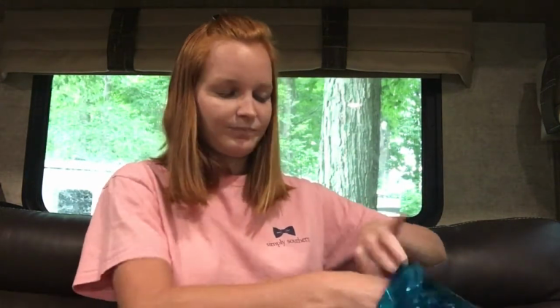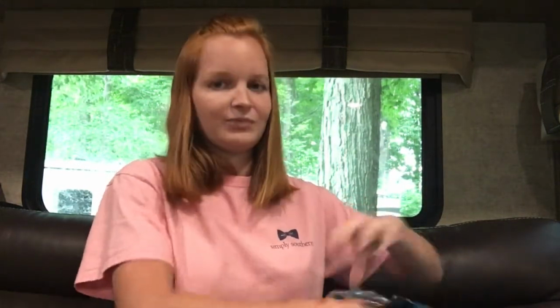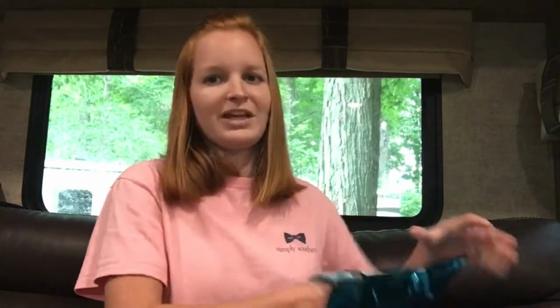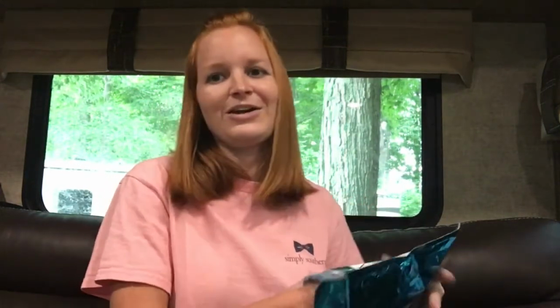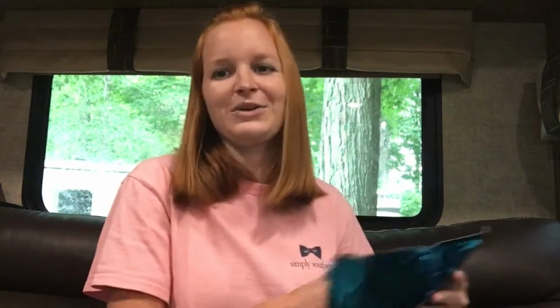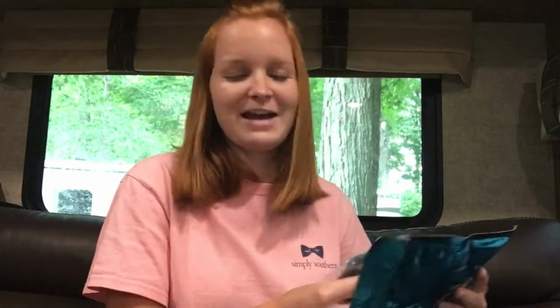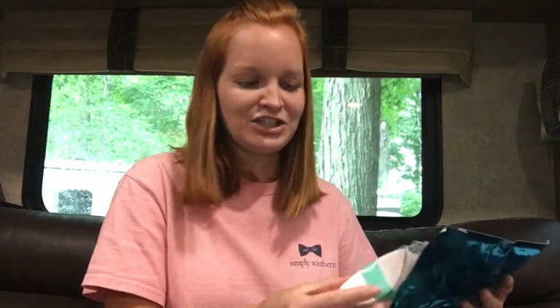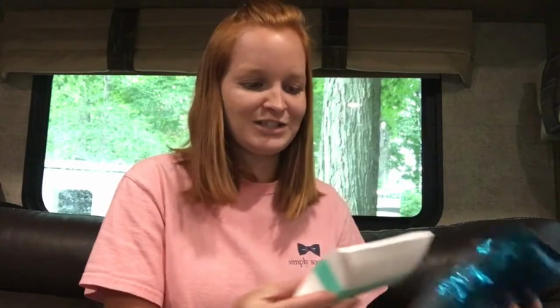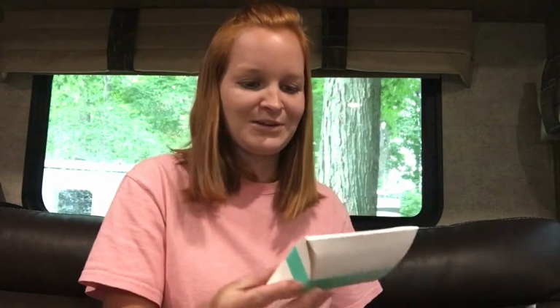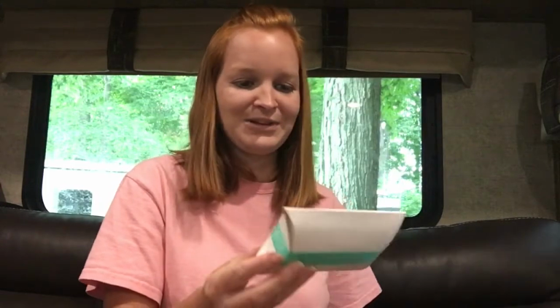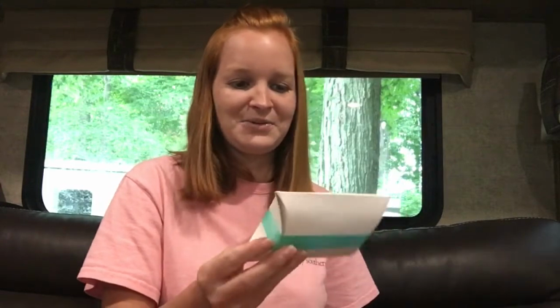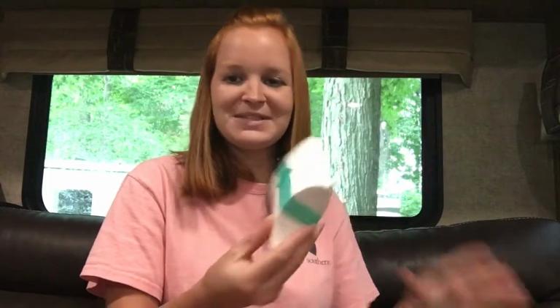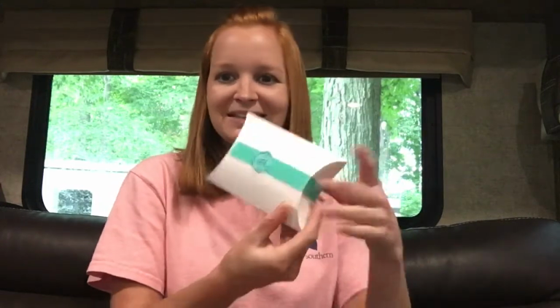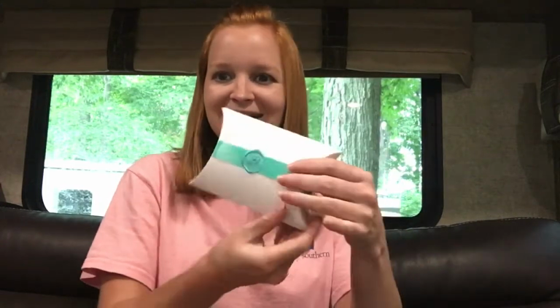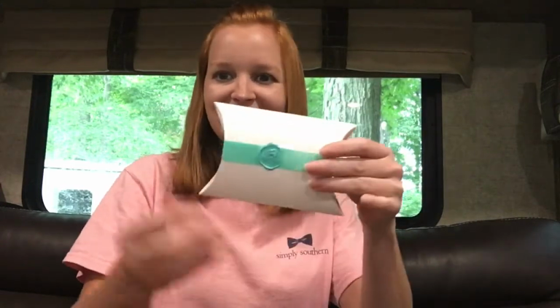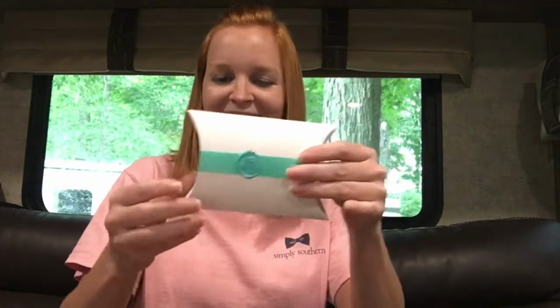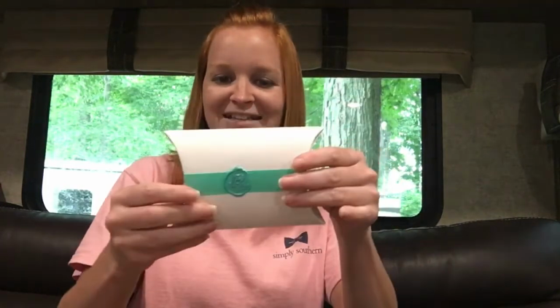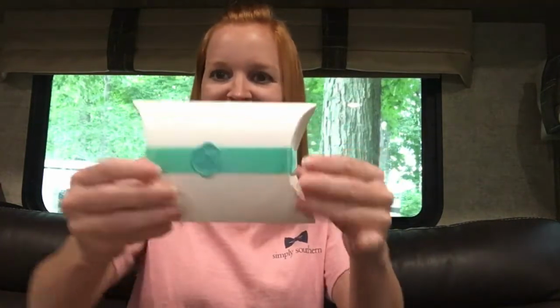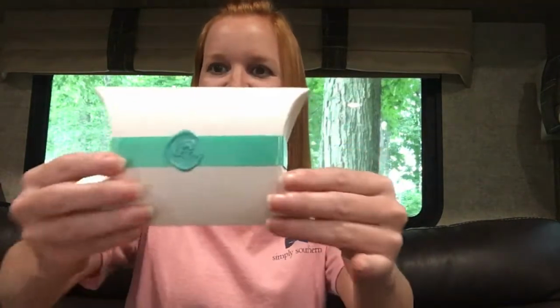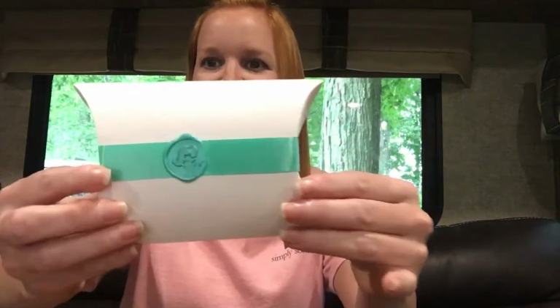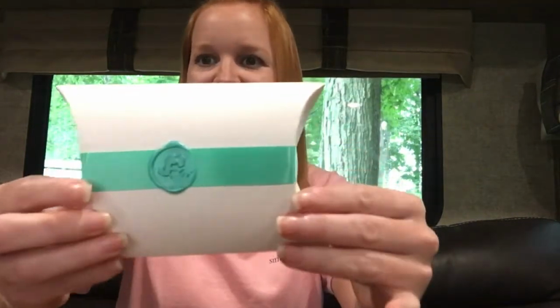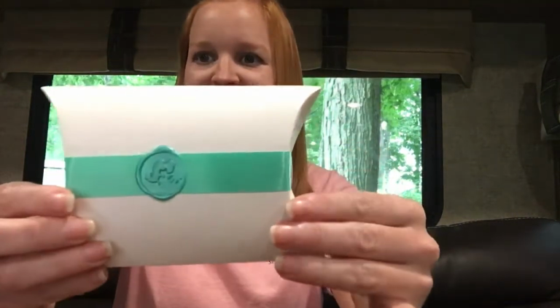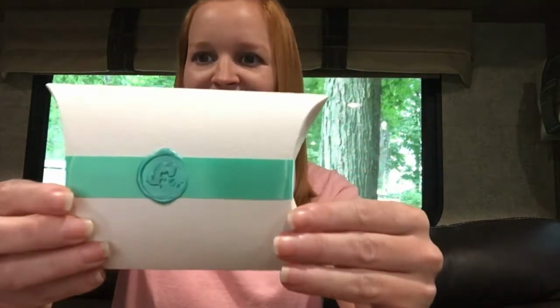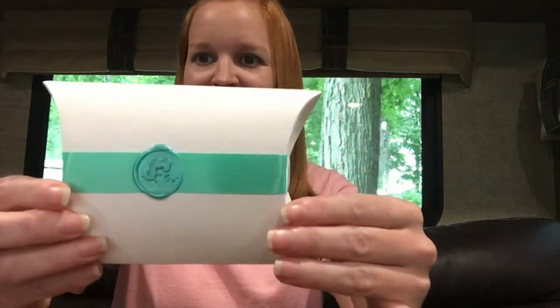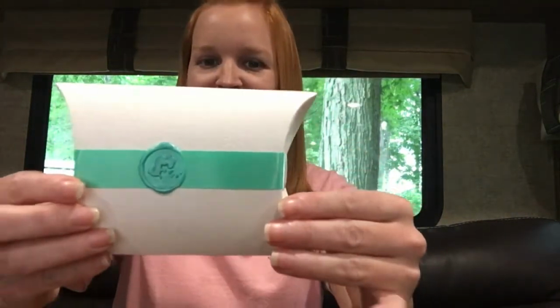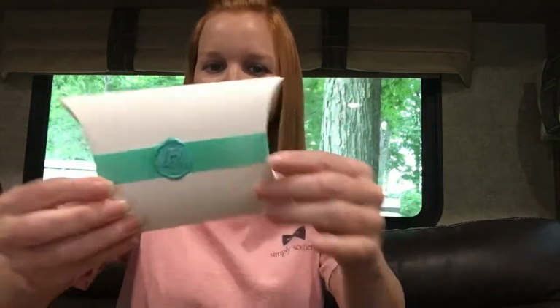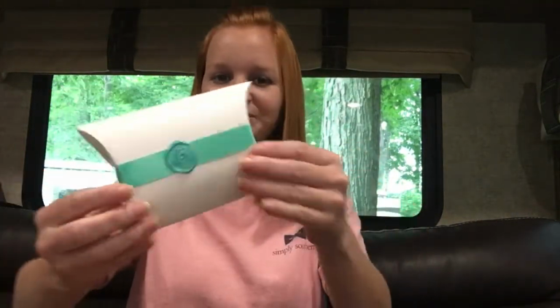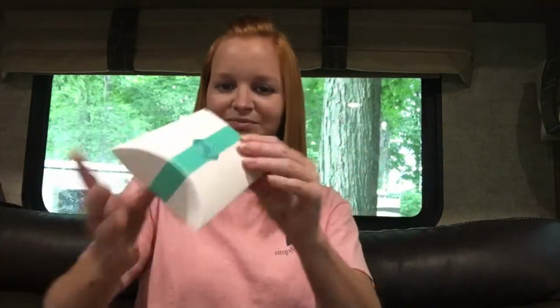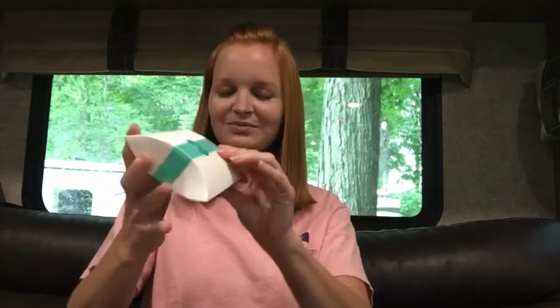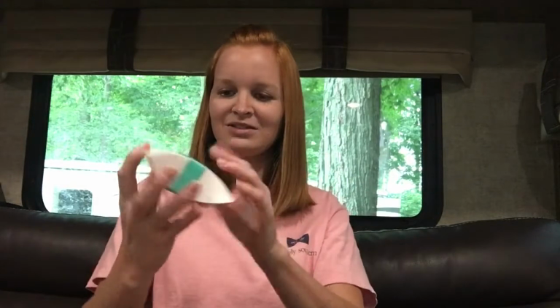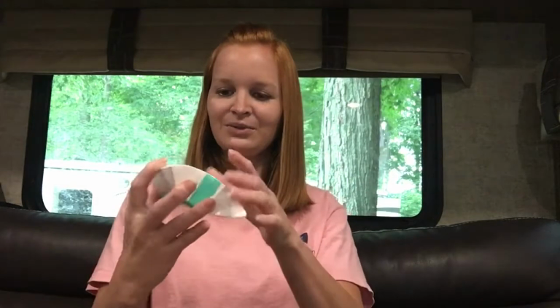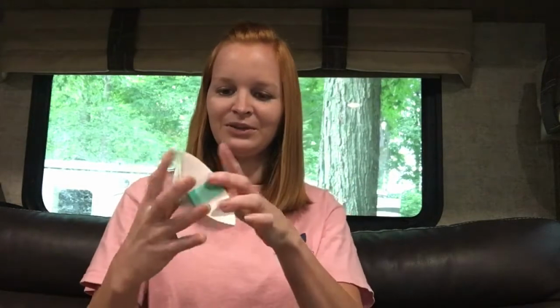I heard their packaging is so cute, and it is. So cute.